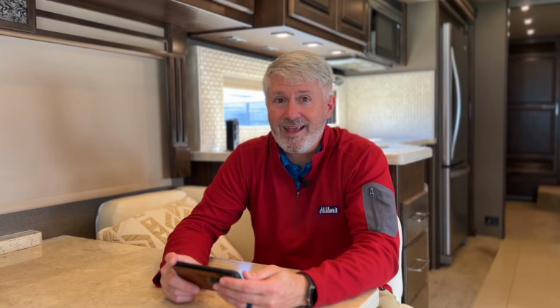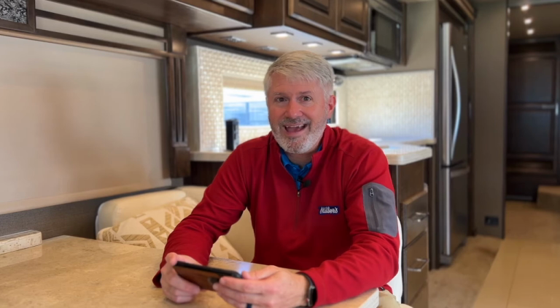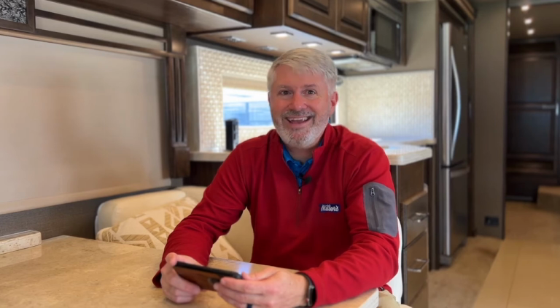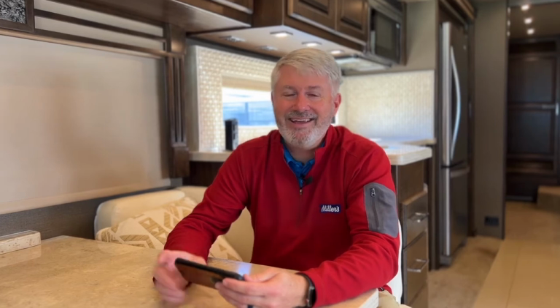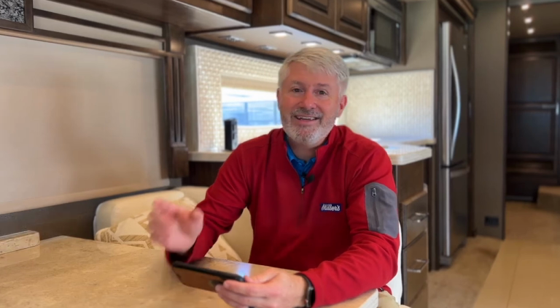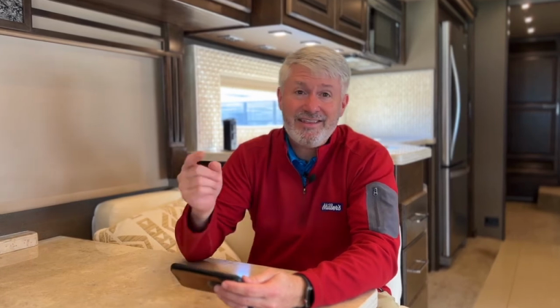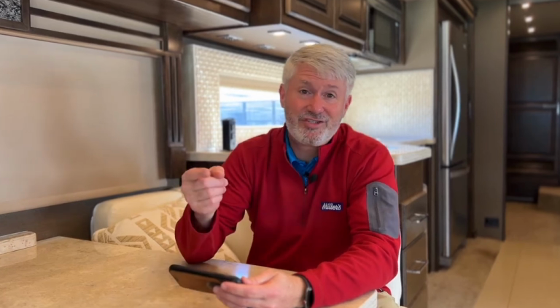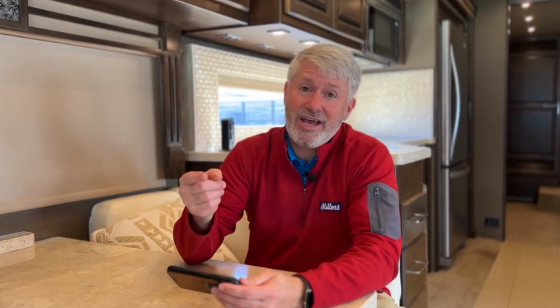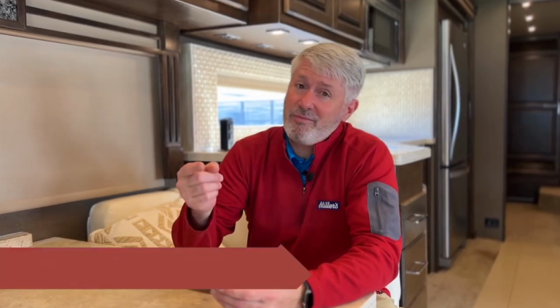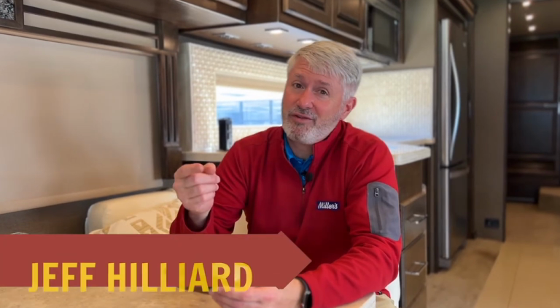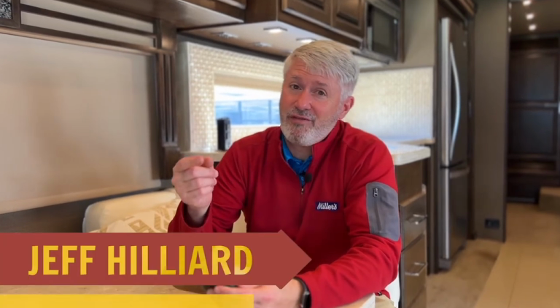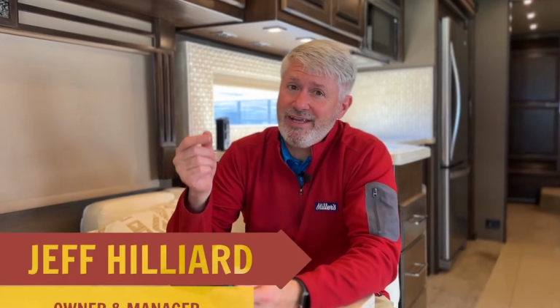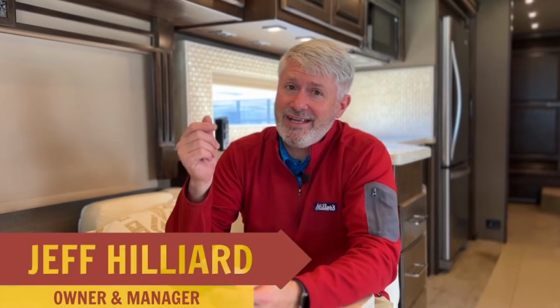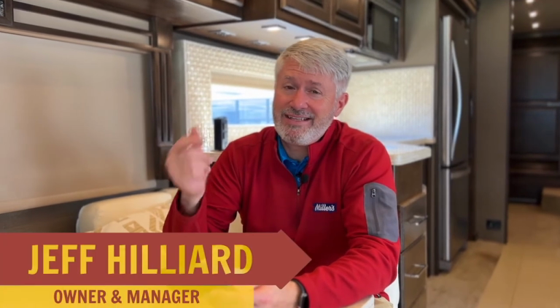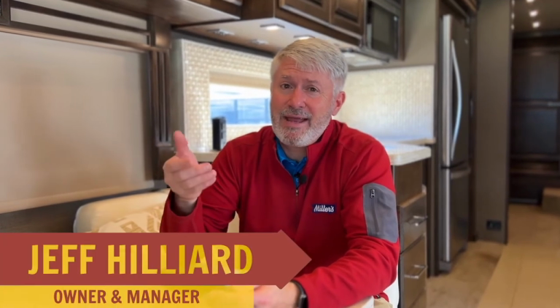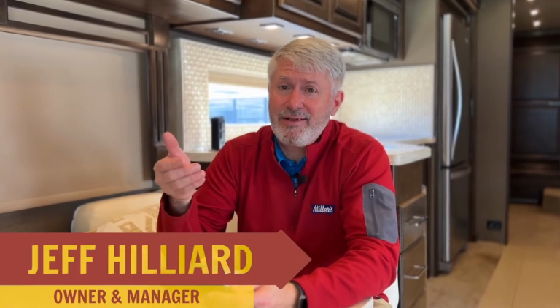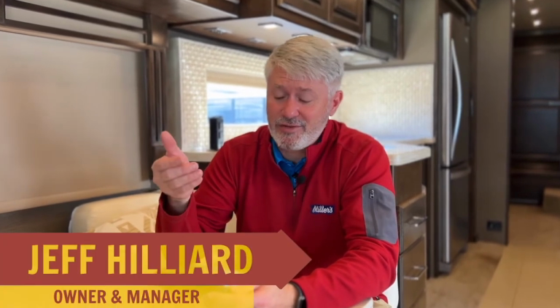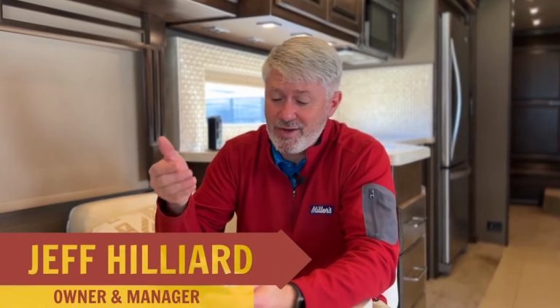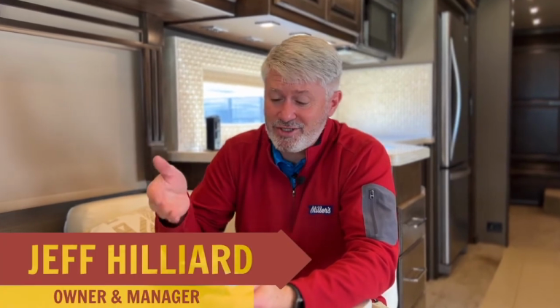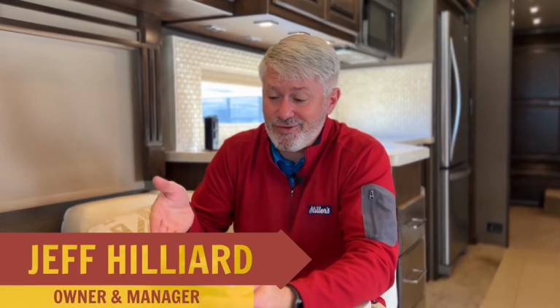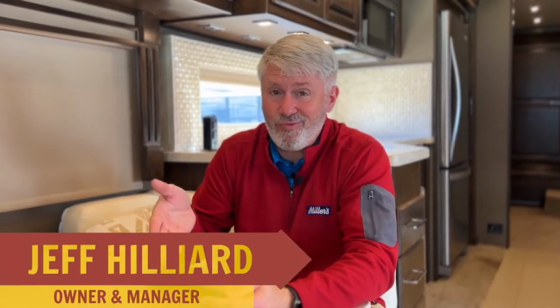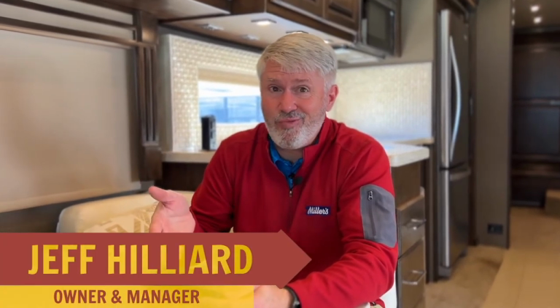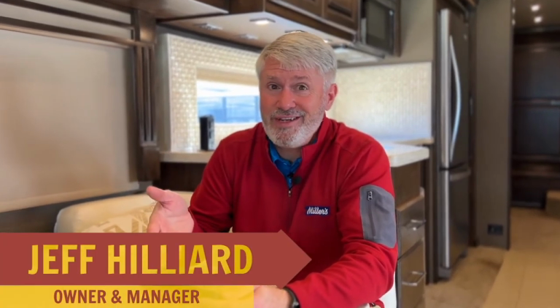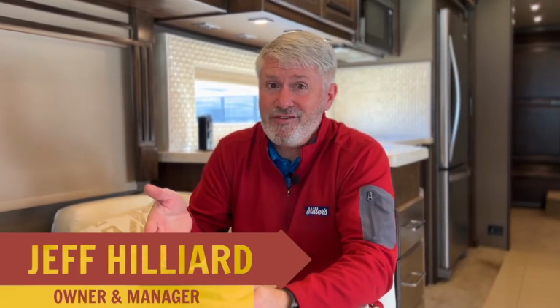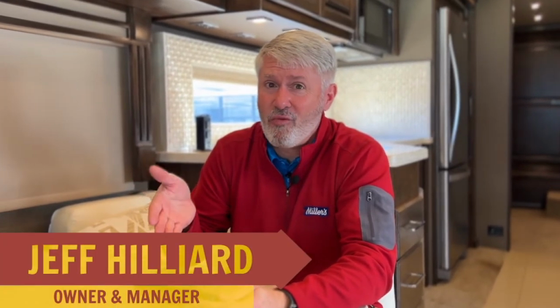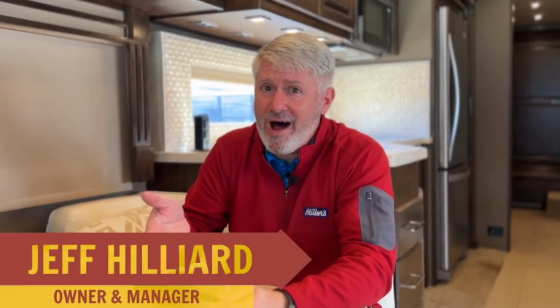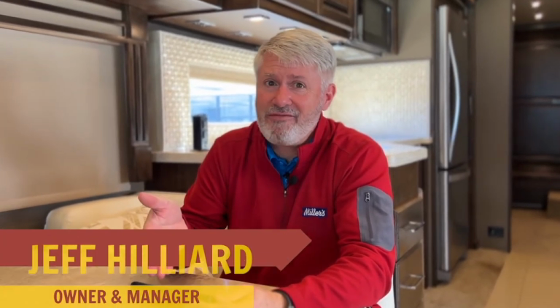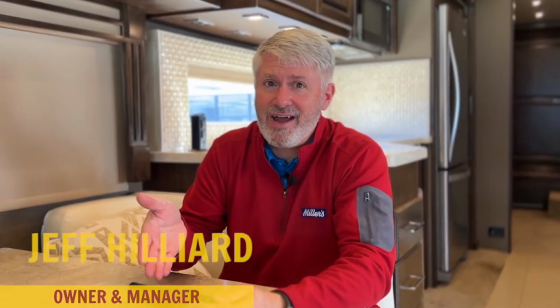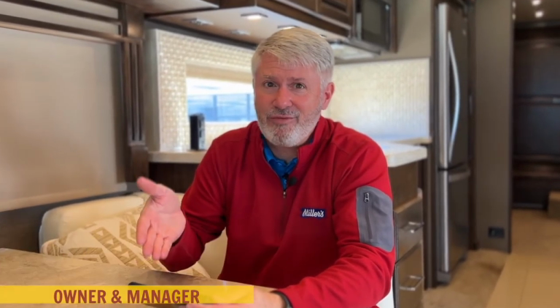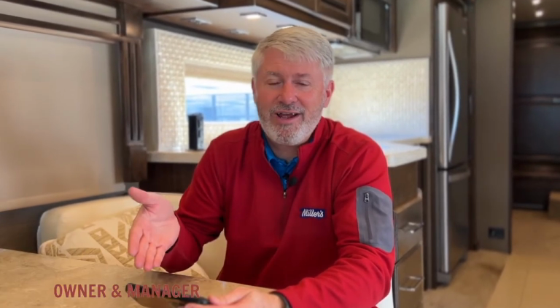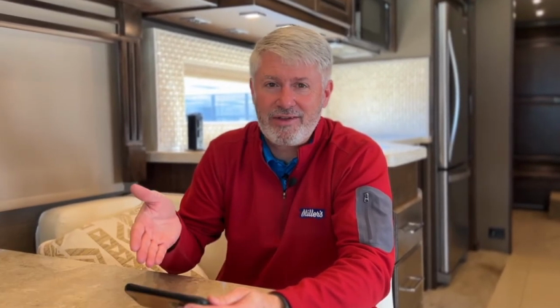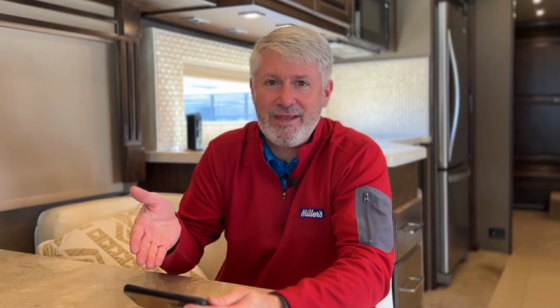Hey, this is Jeff at Millers RV and today I'm answering the question: what do you do for Wi-Fi when you're out camping?